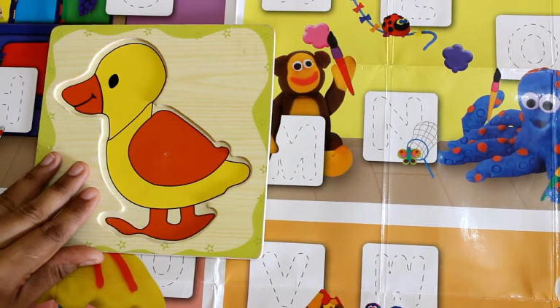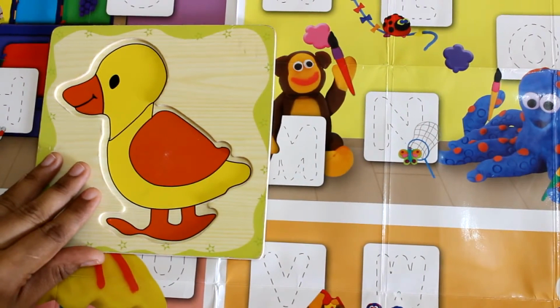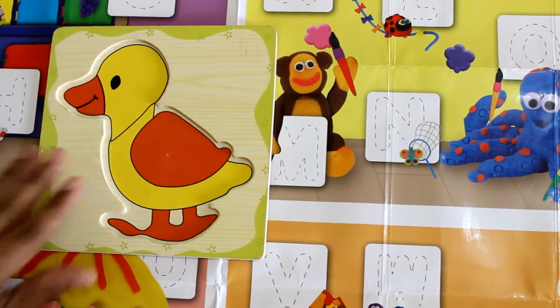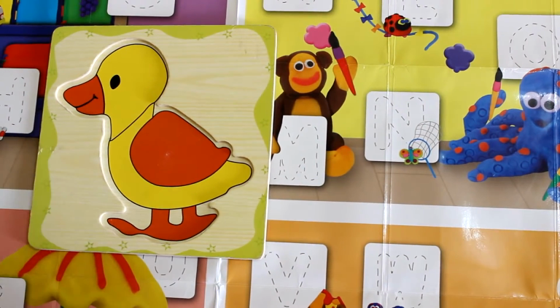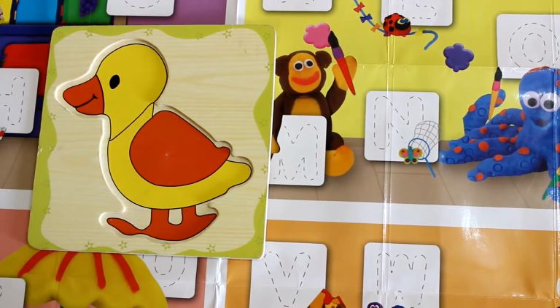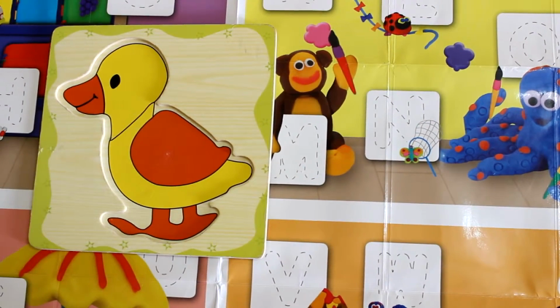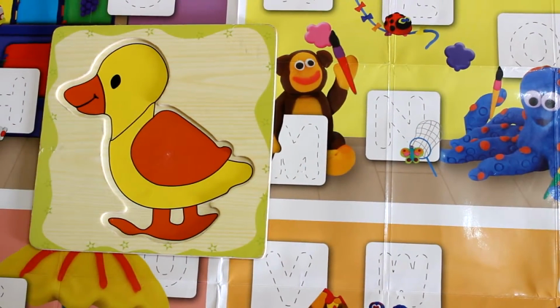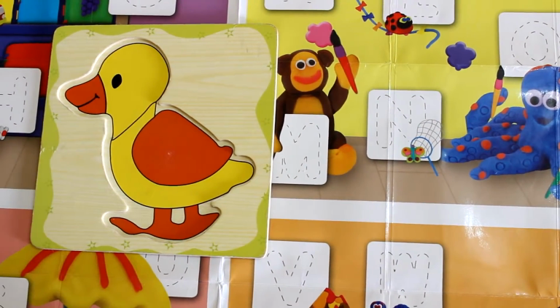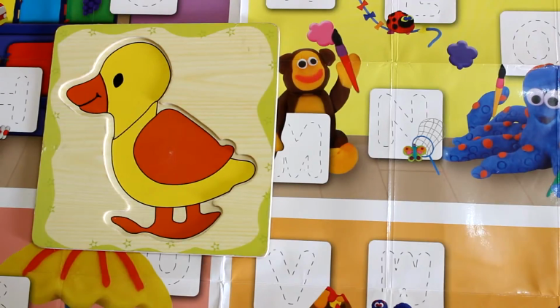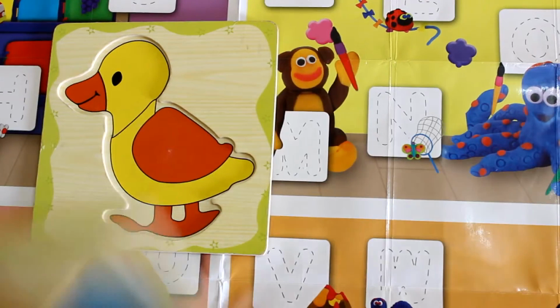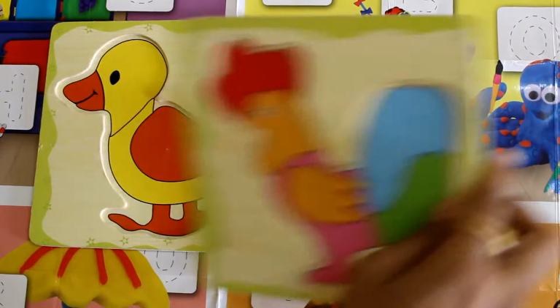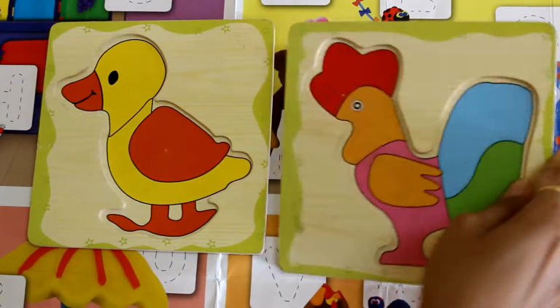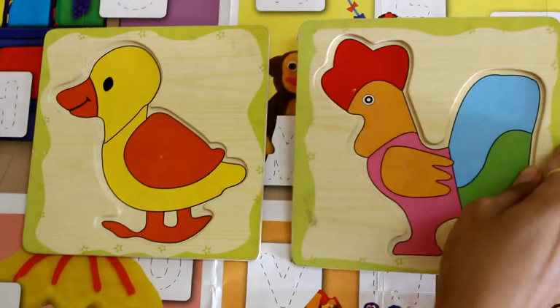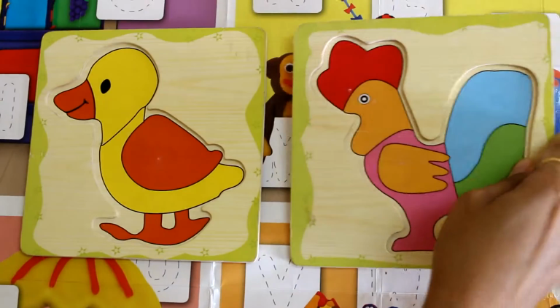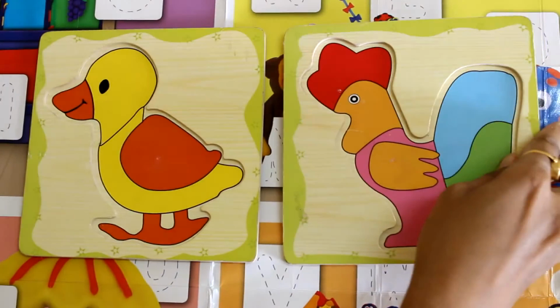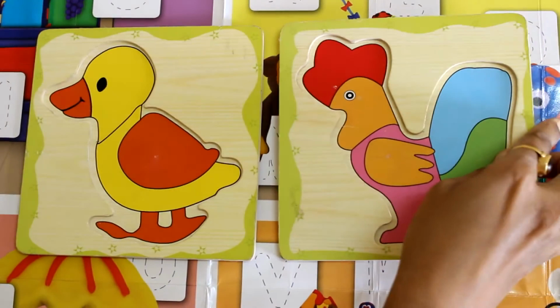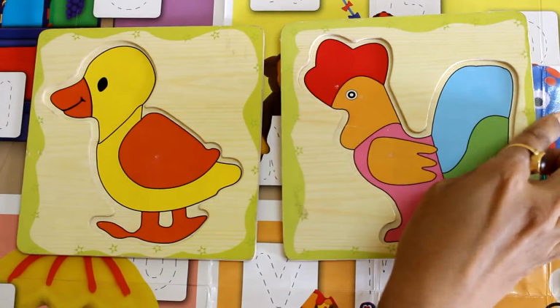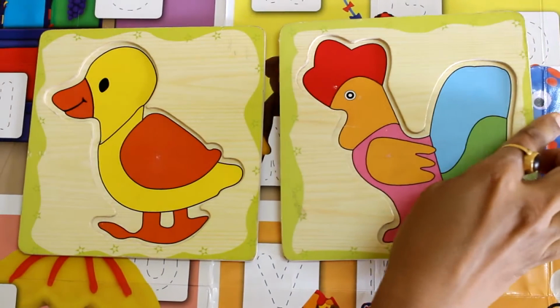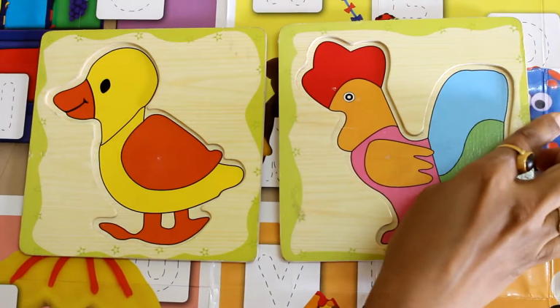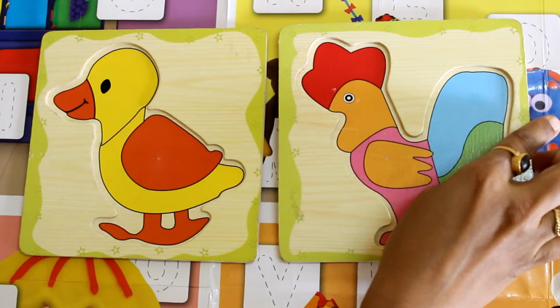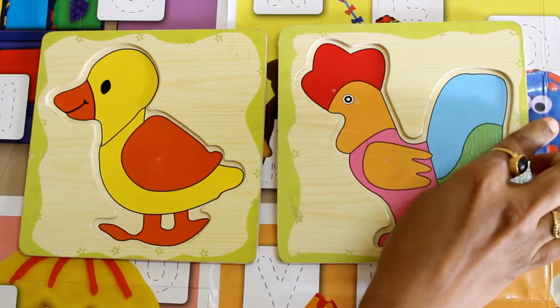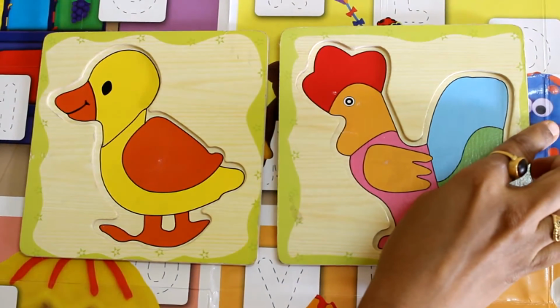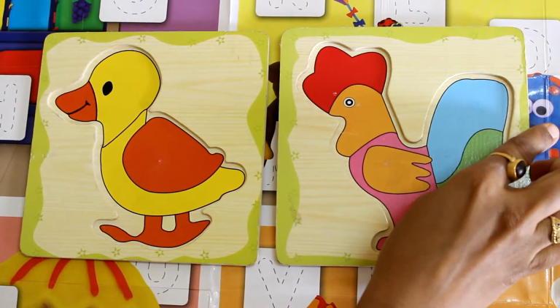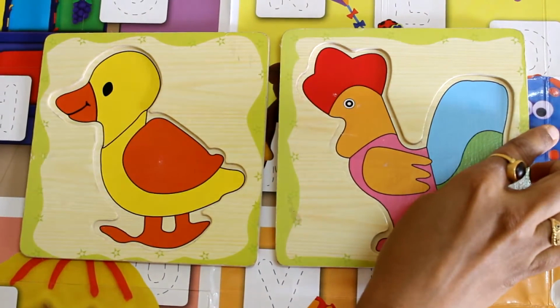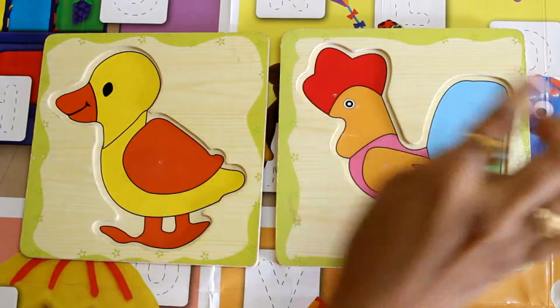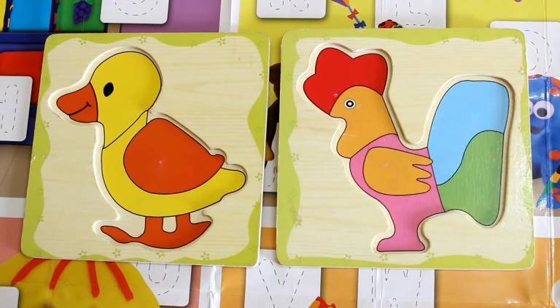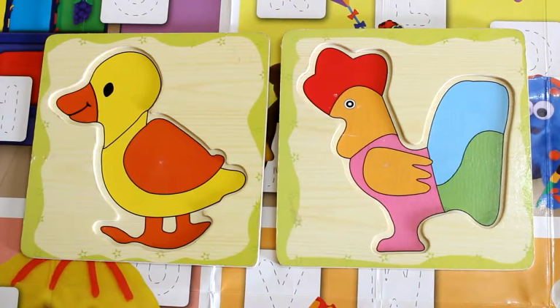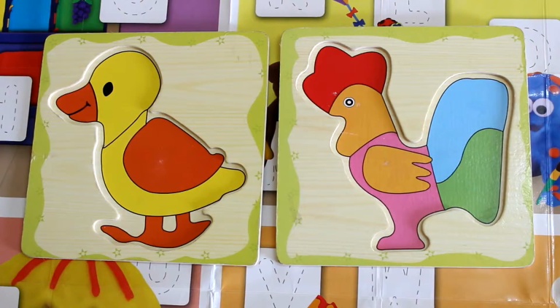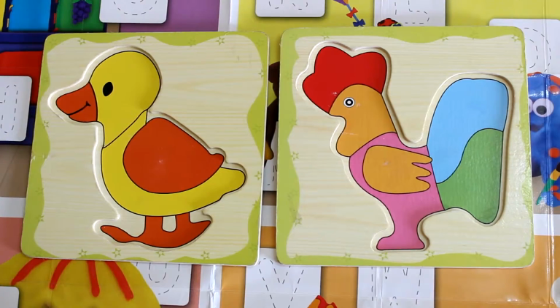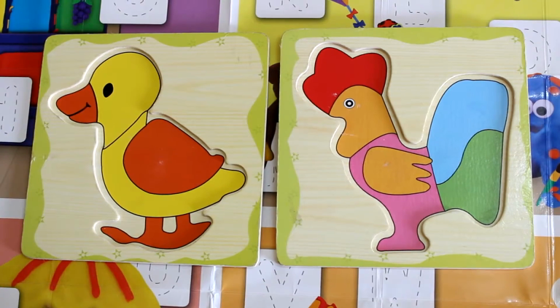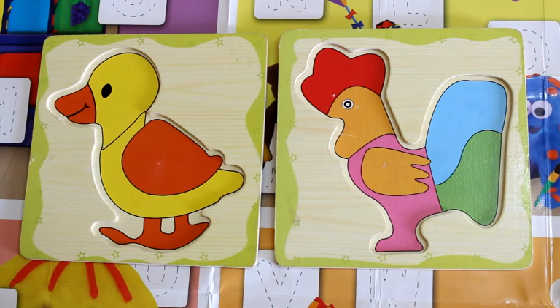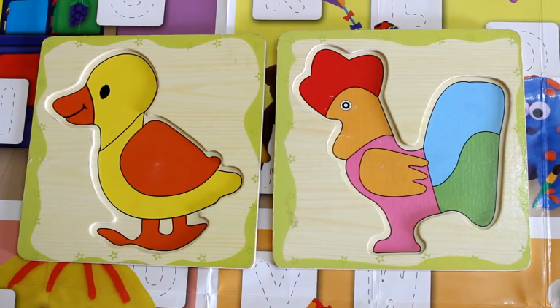Your beautiful cock is complete. Here is the quacky duck and the cock — the beautiful cock.